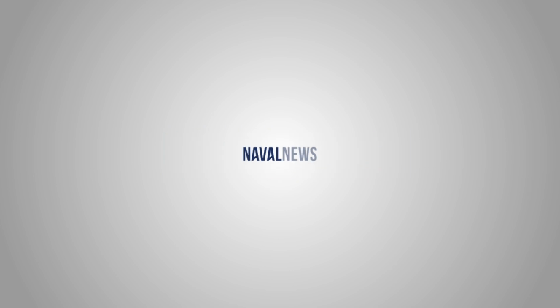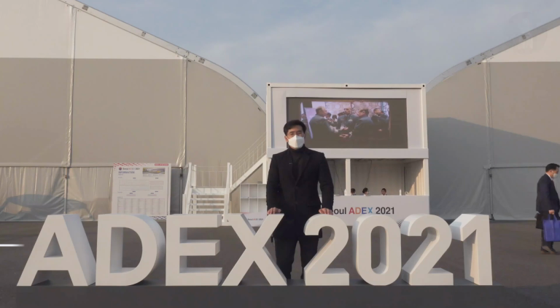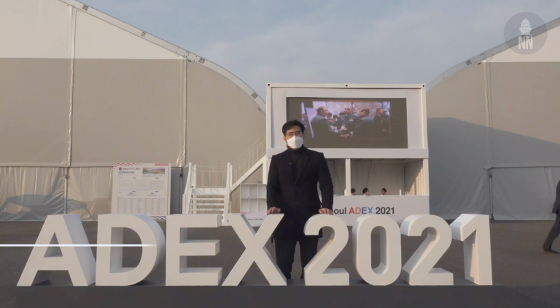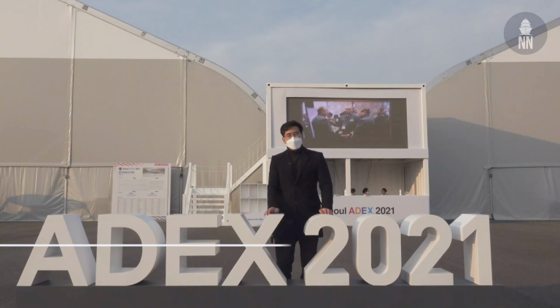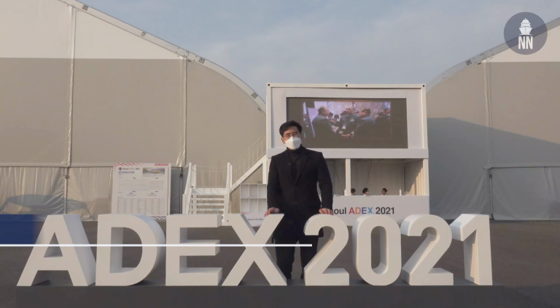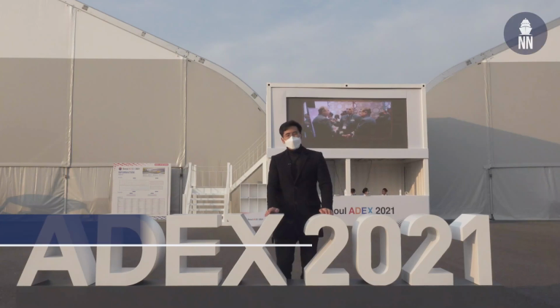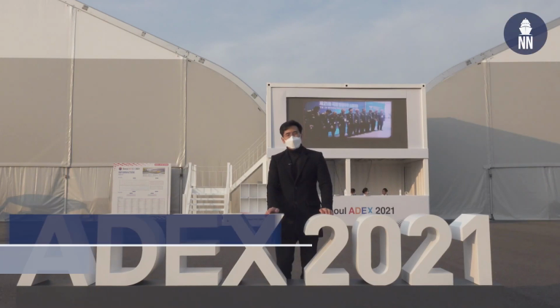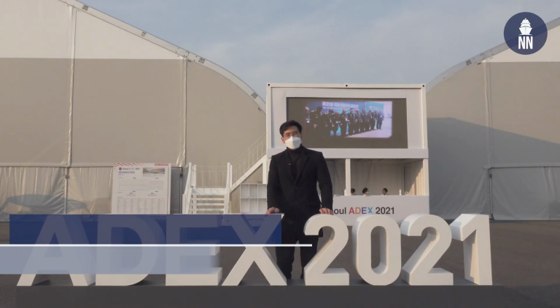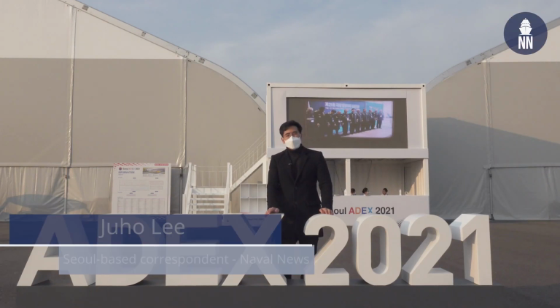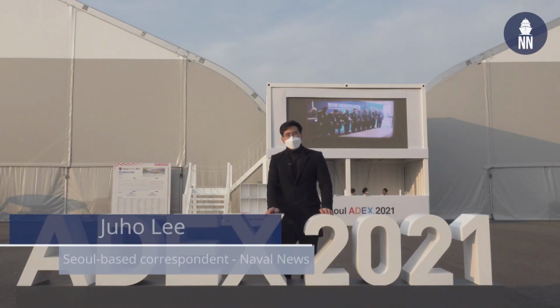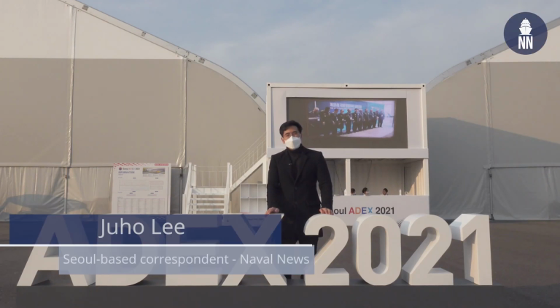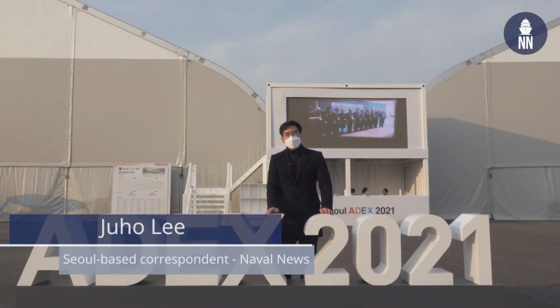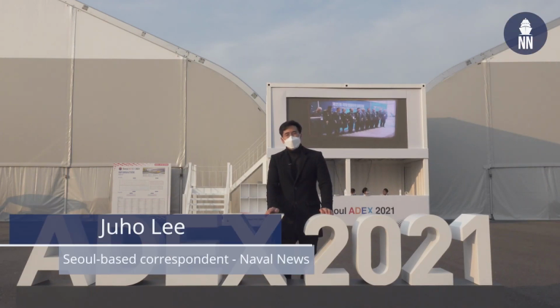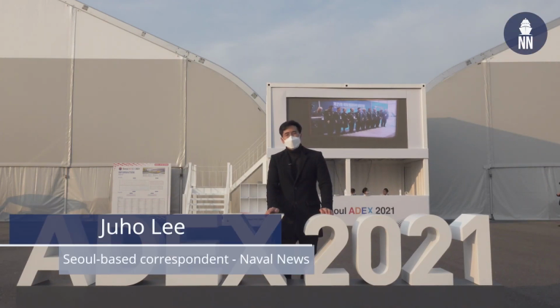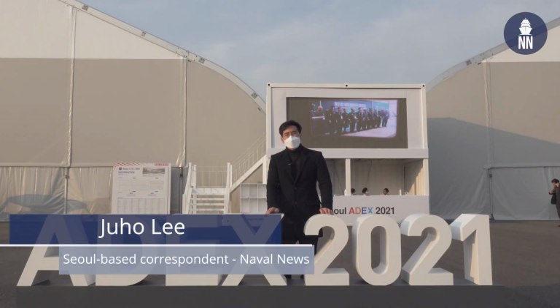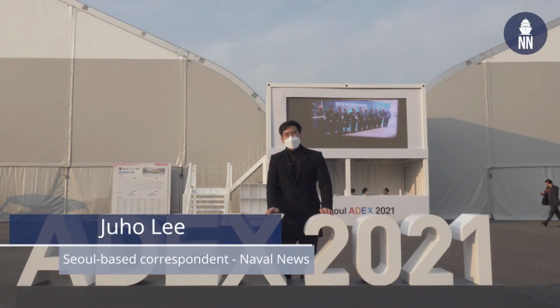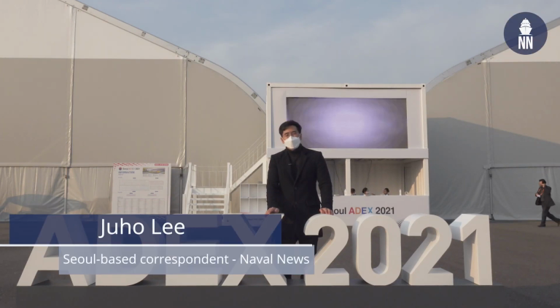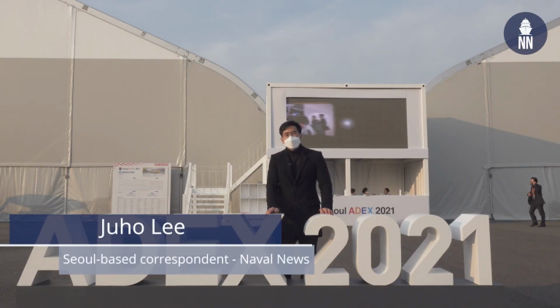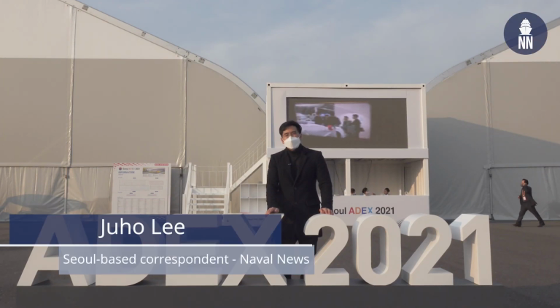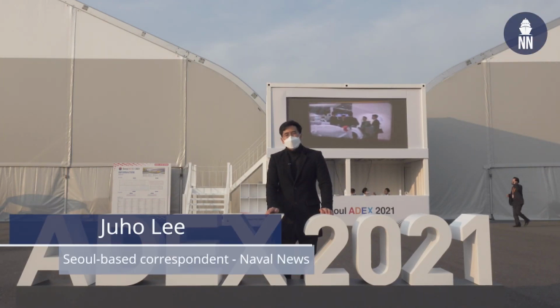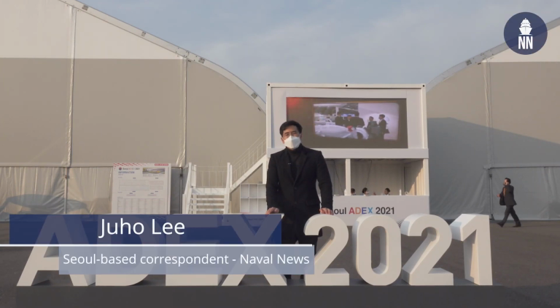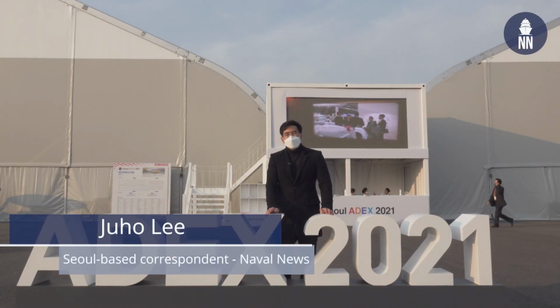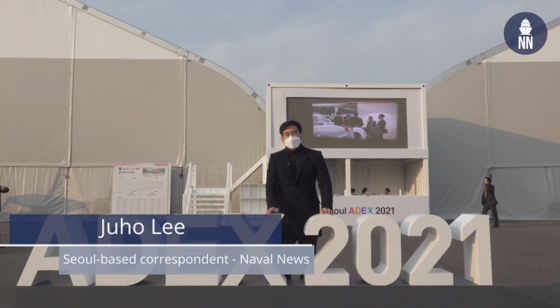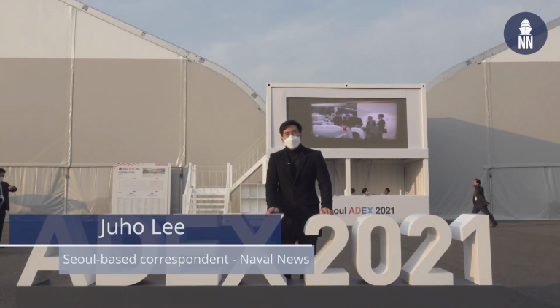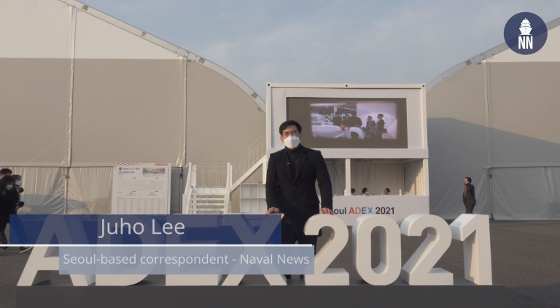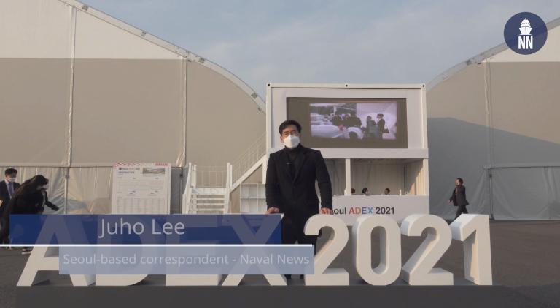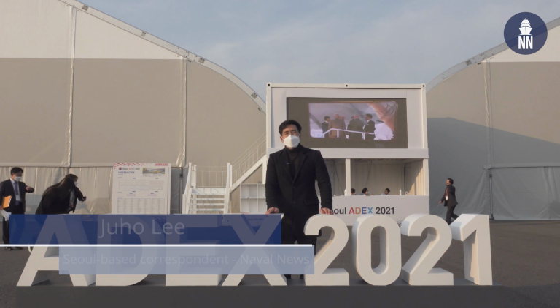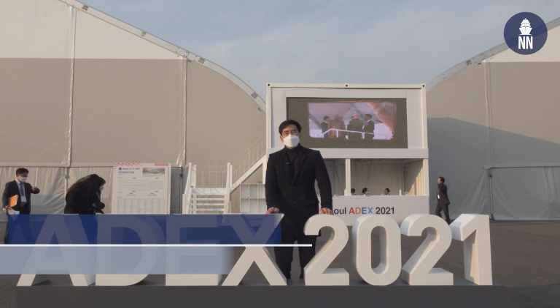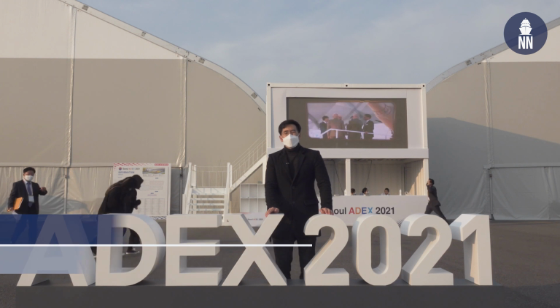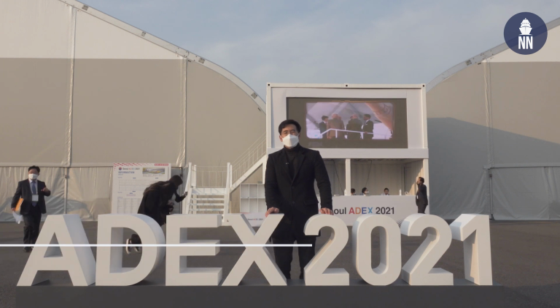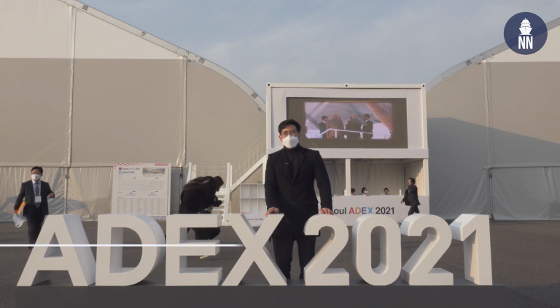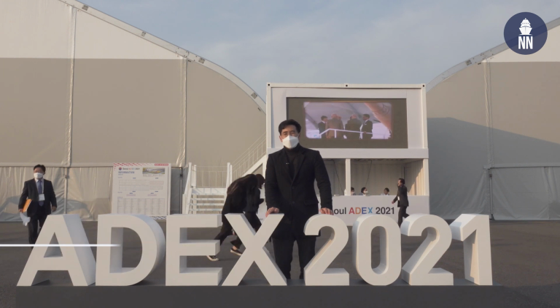The Naval News team is at ADEX 2021 to provide a Navy-focused look on the event.